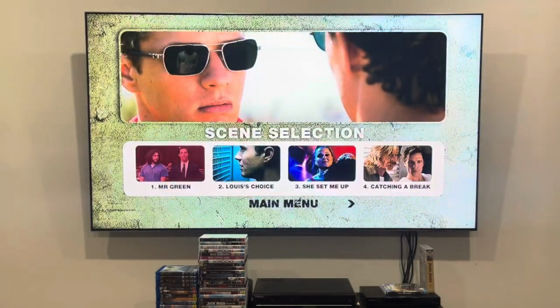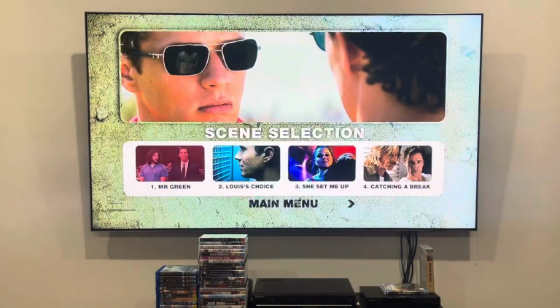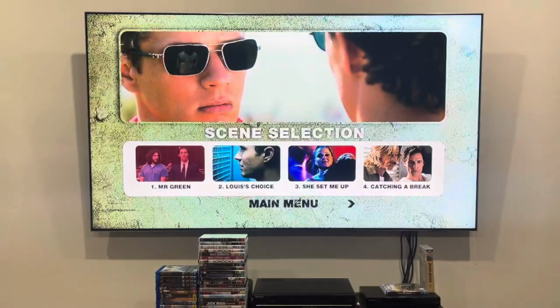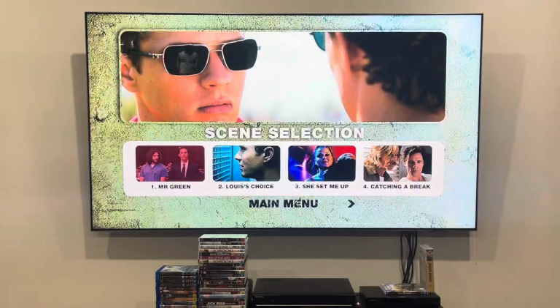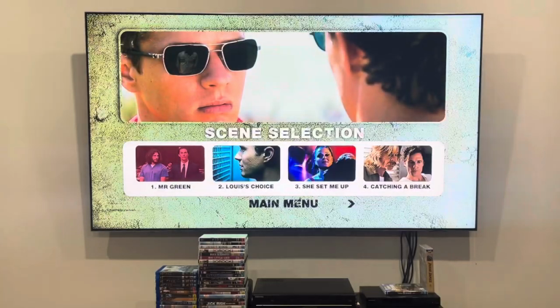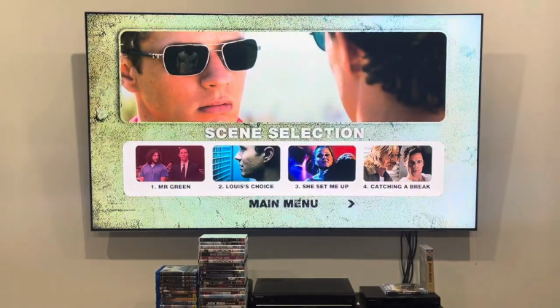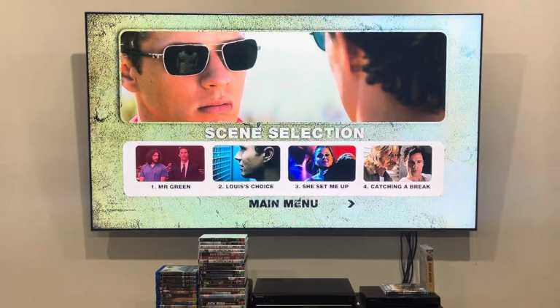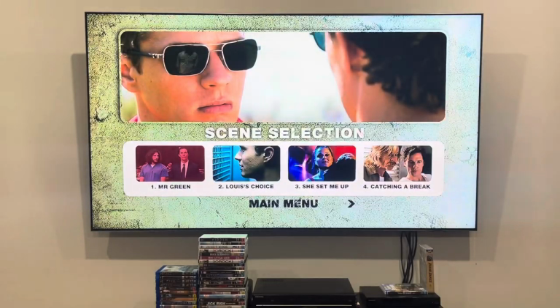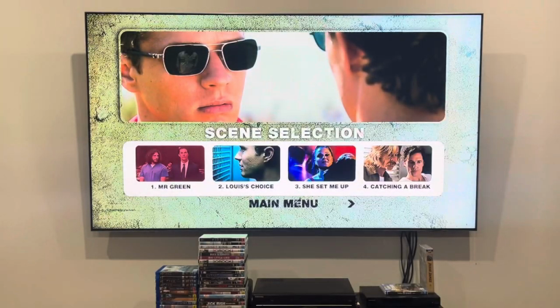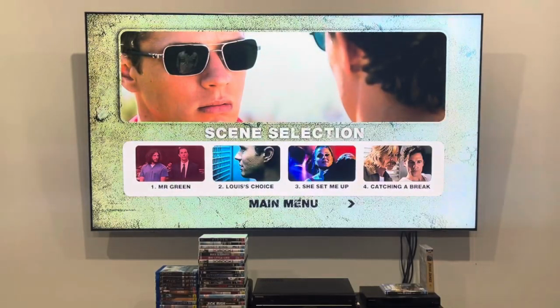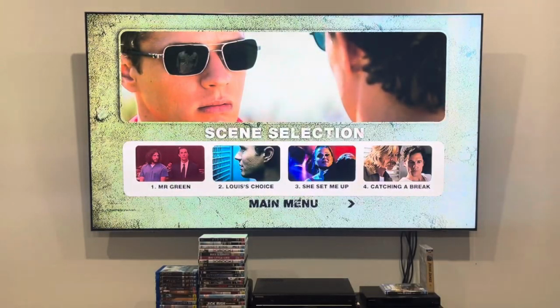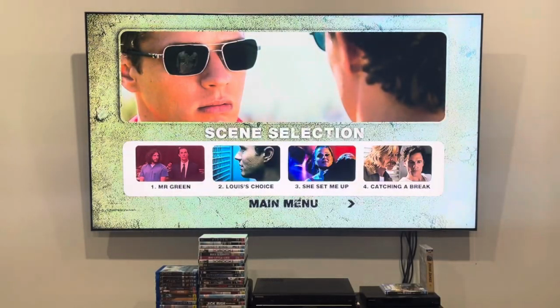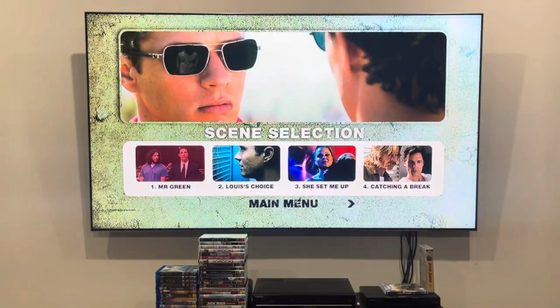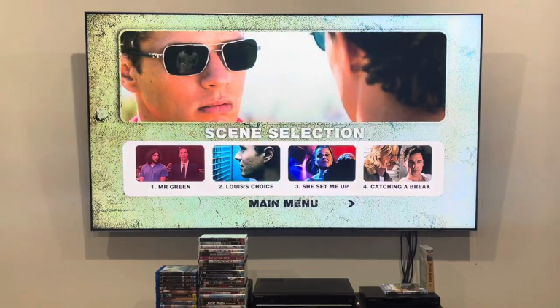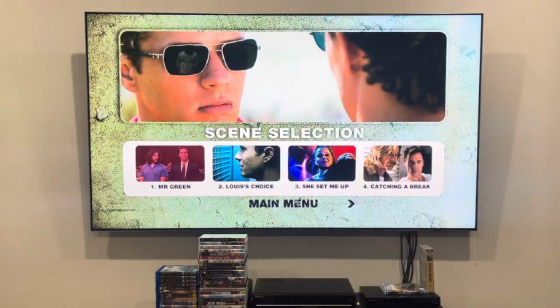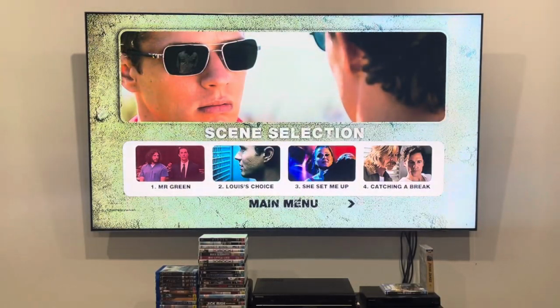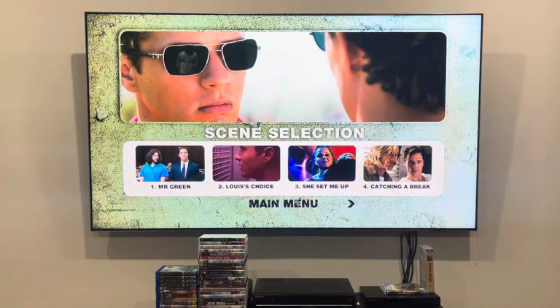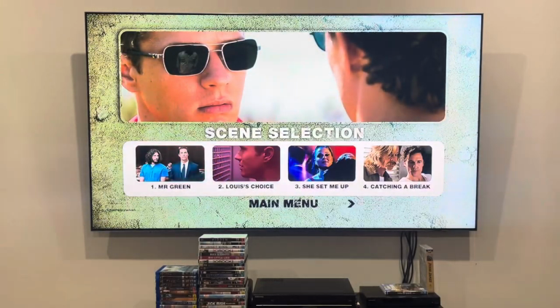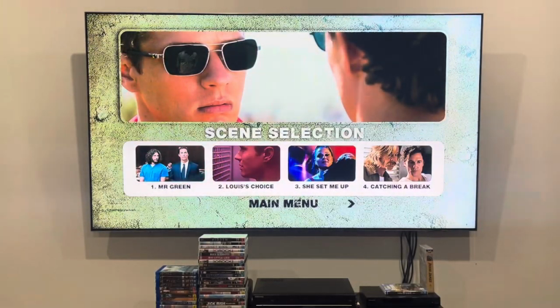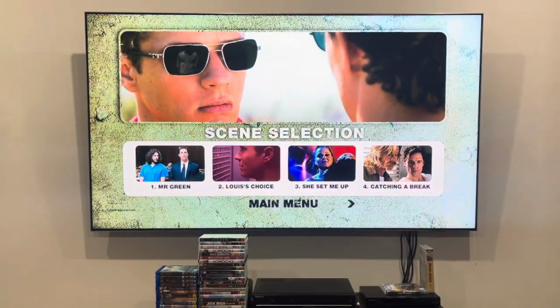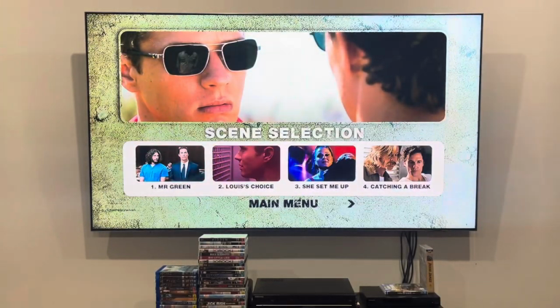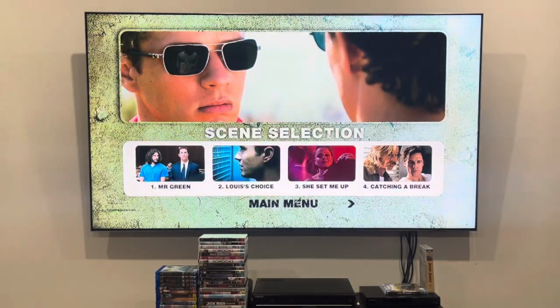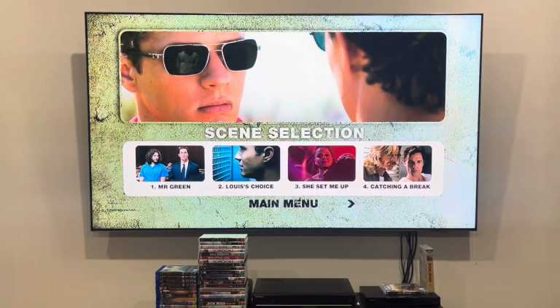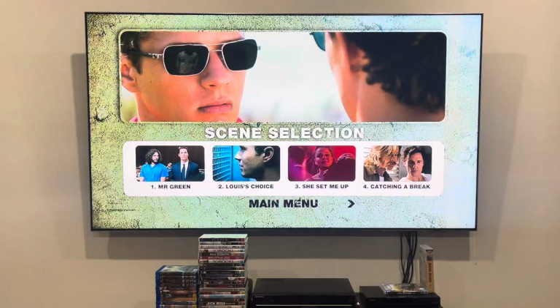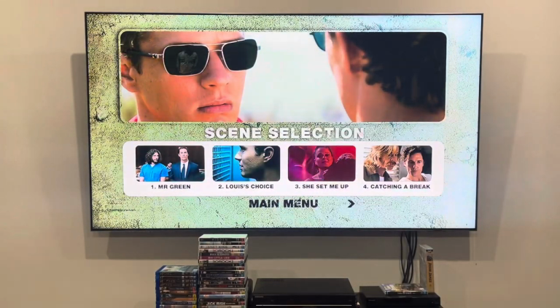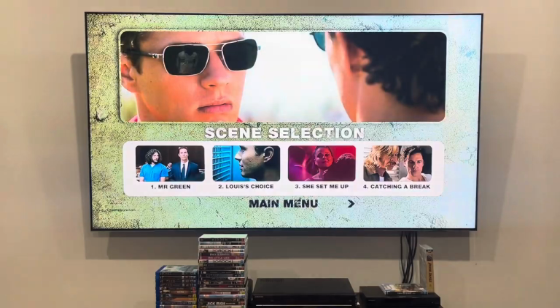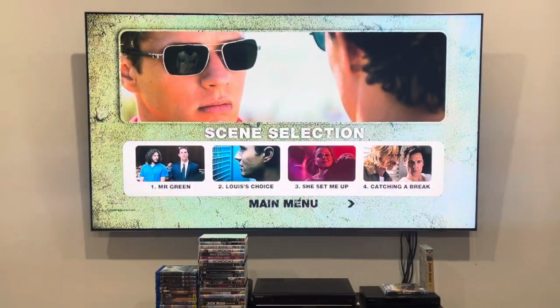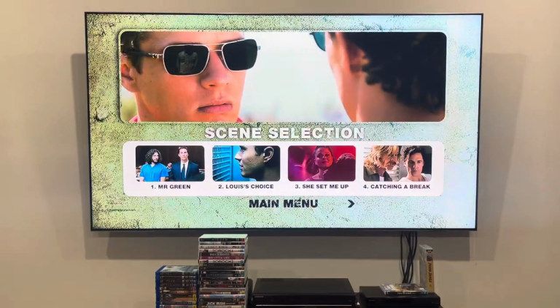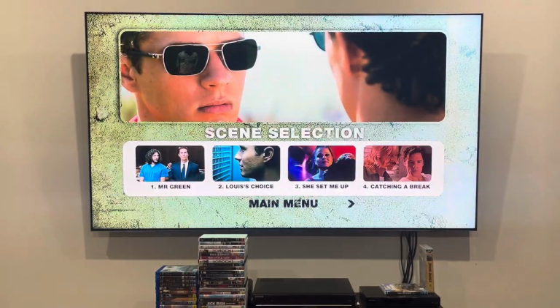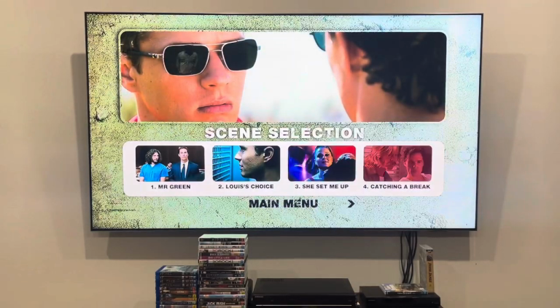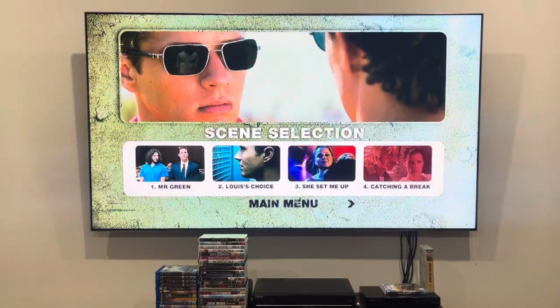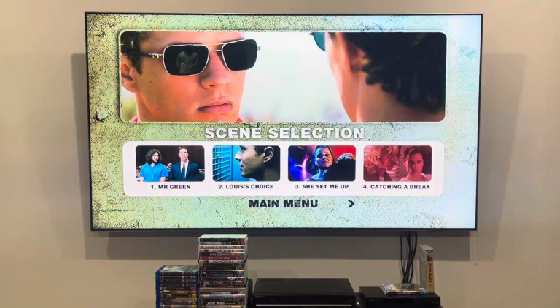So there's the first four scenes, which are: Mr. Green, Lois's Choice, She Set Me Up, and Catching a Break.